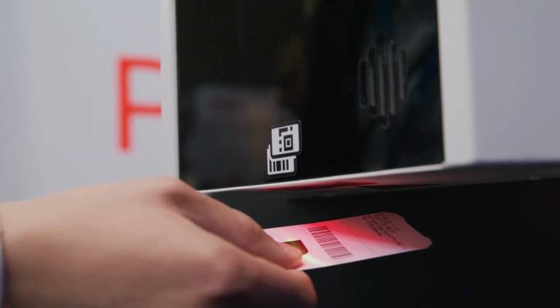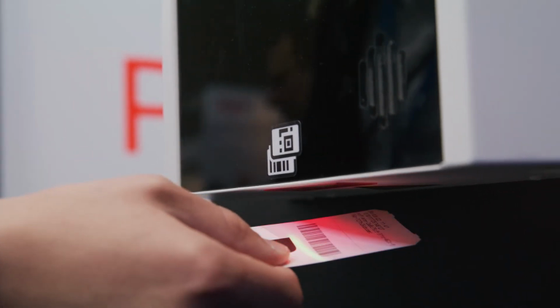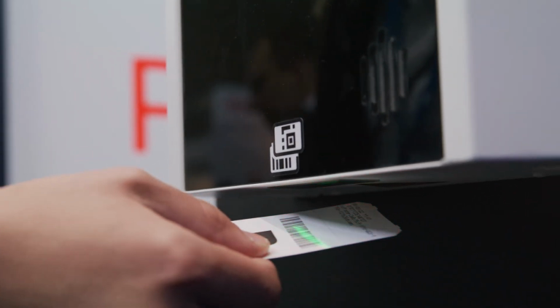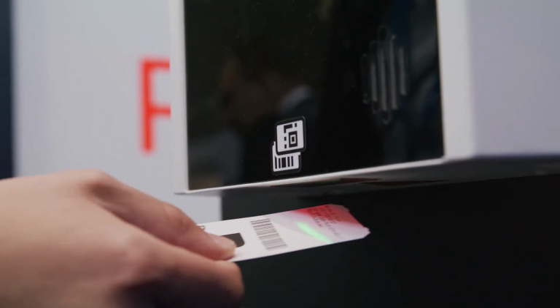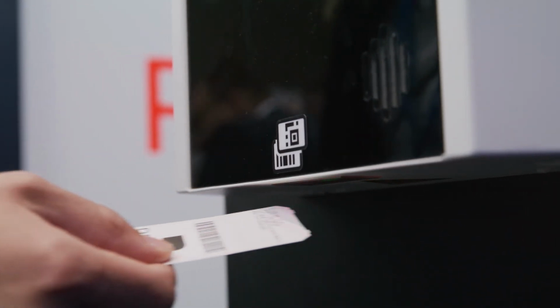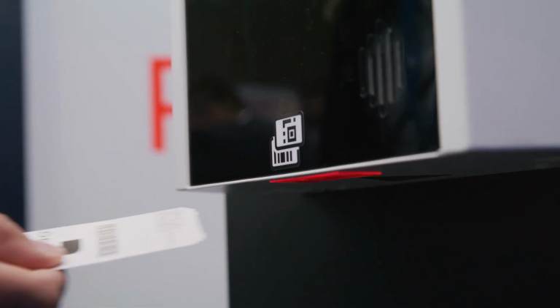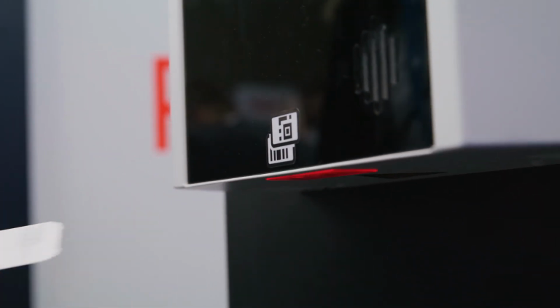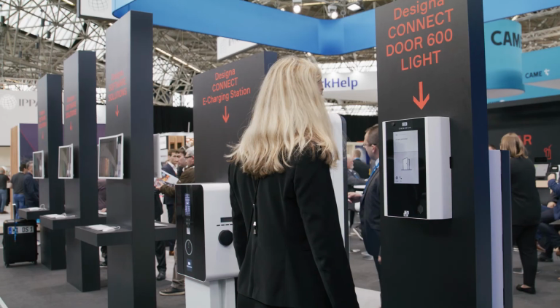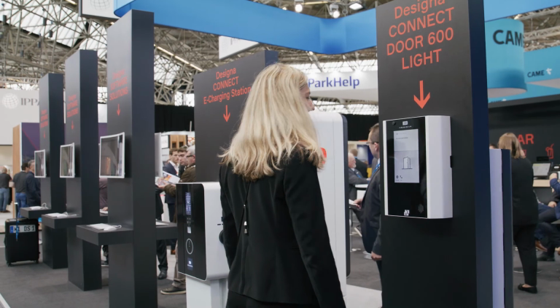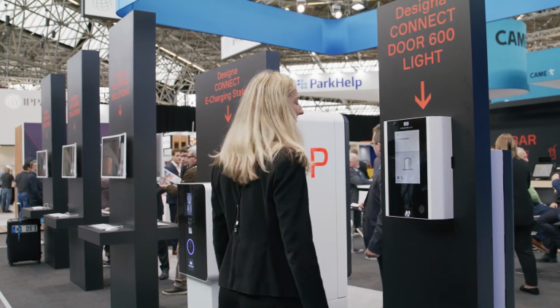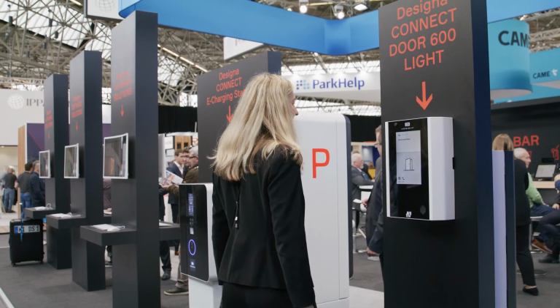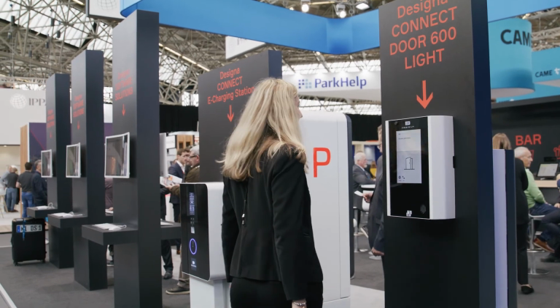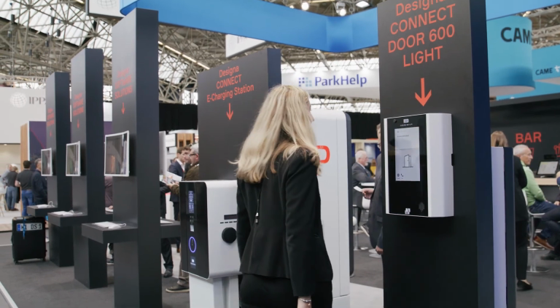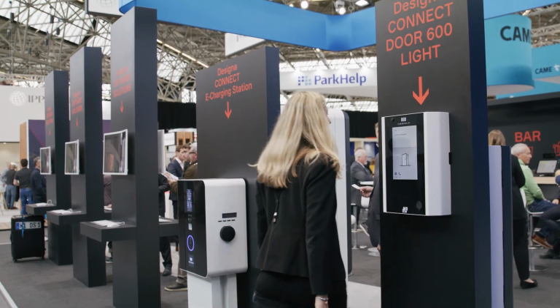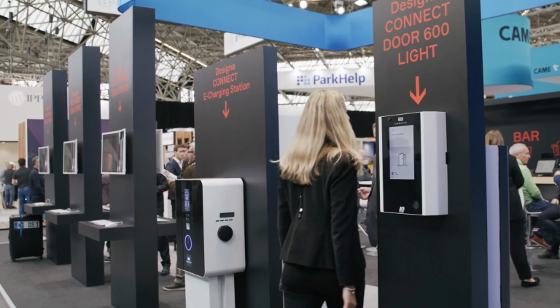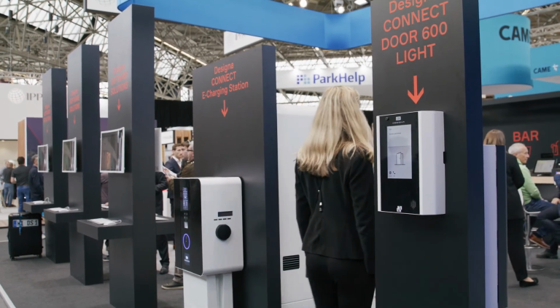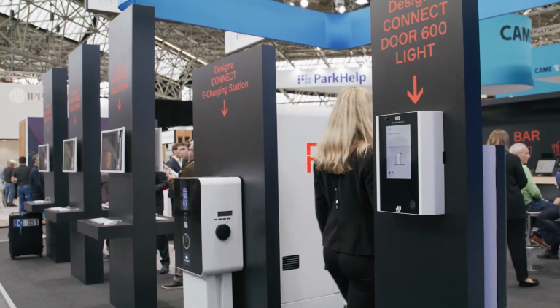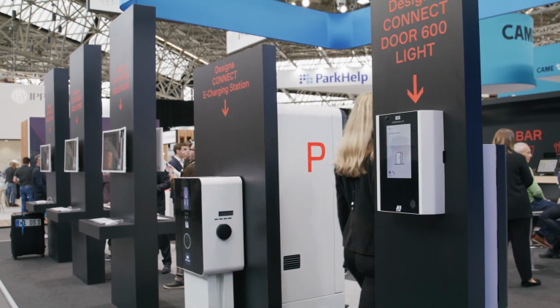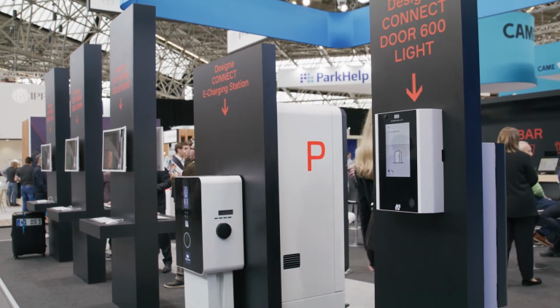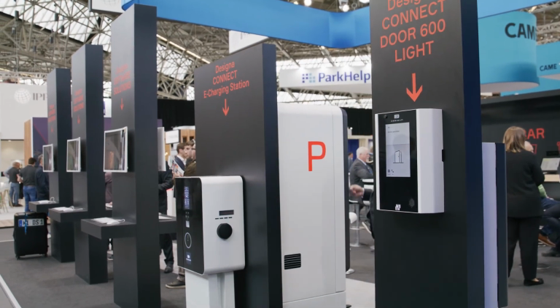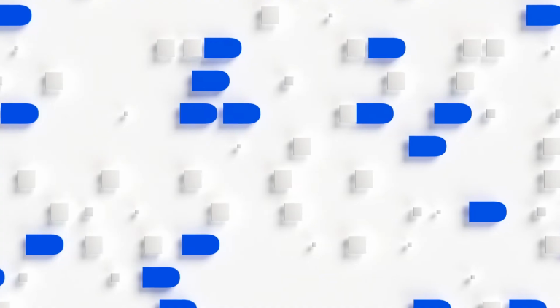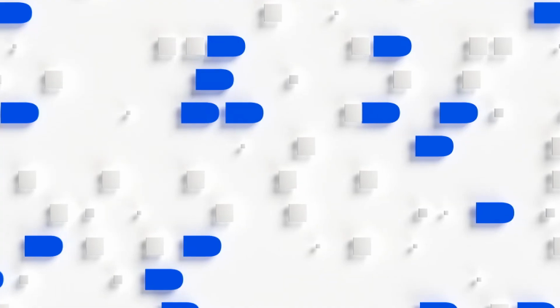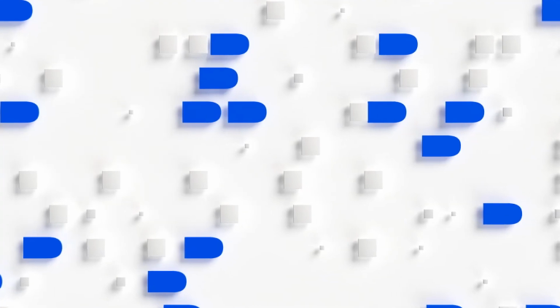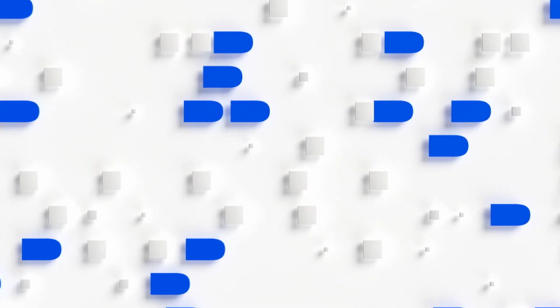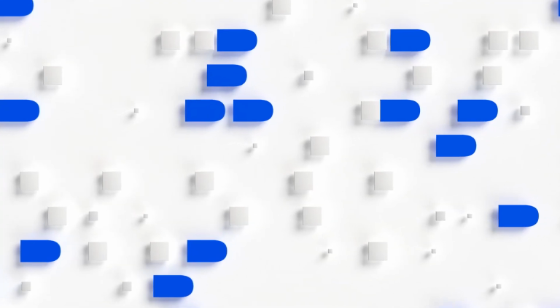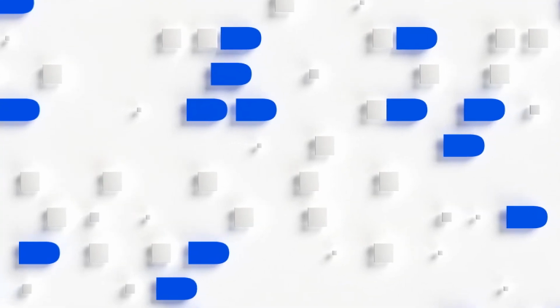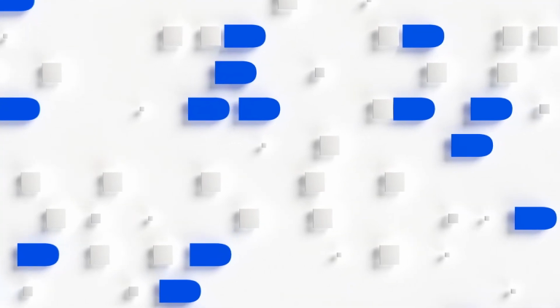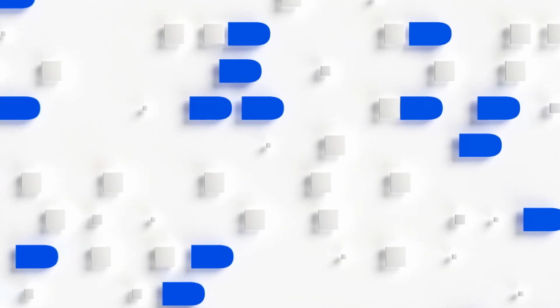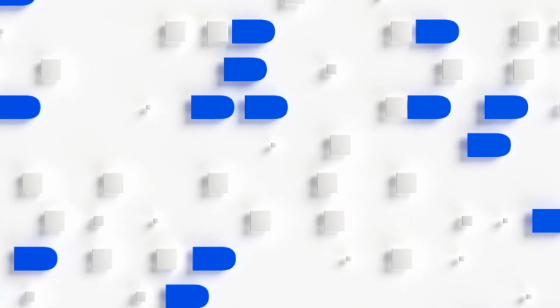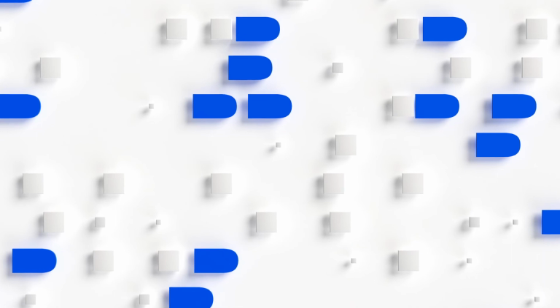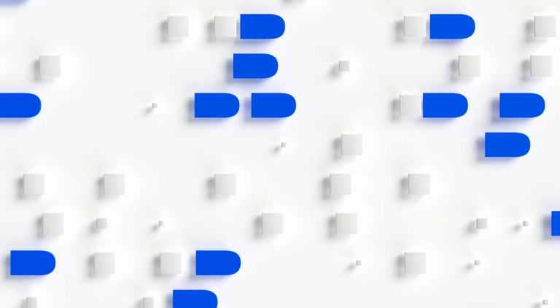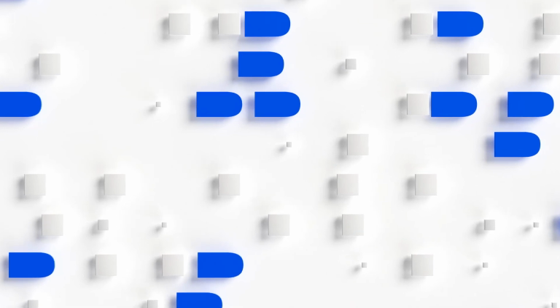Inquire at your local Designa representative now. Designa — smarter solutions for a digital planet.